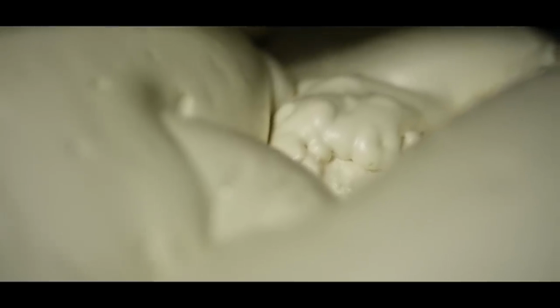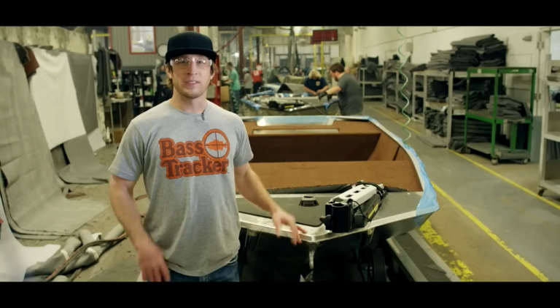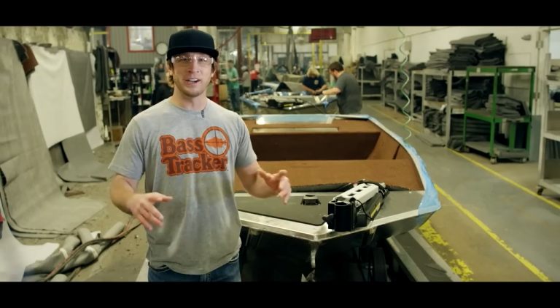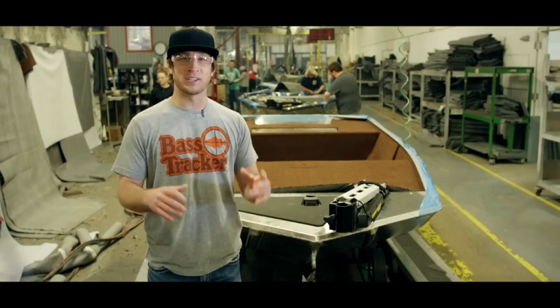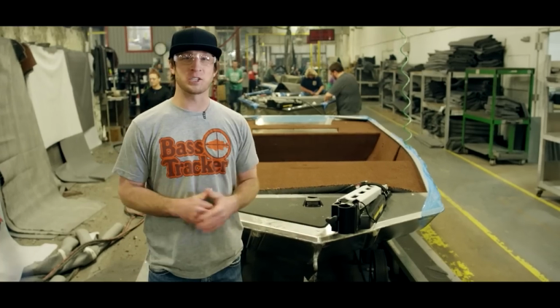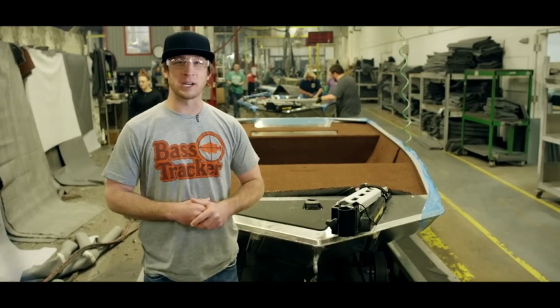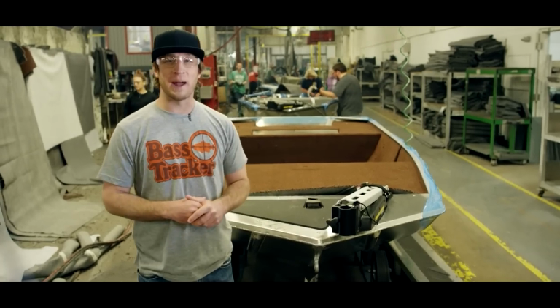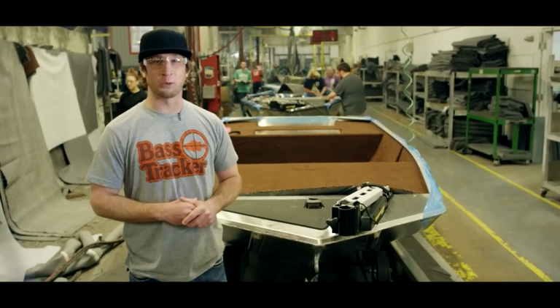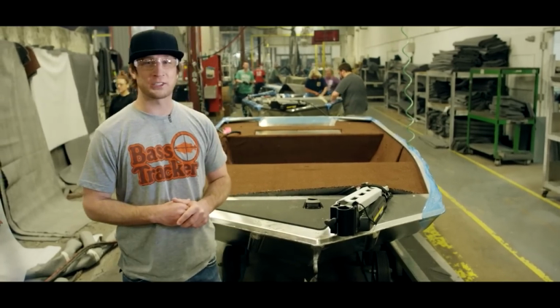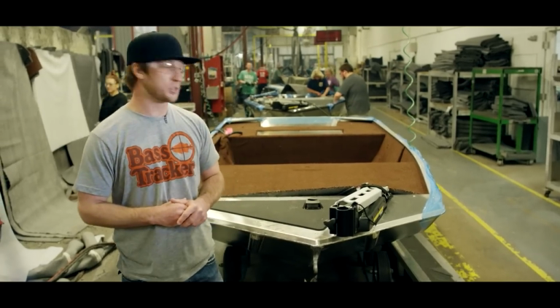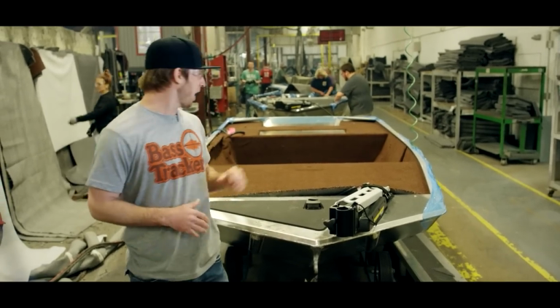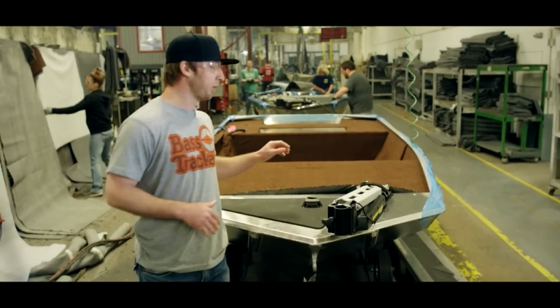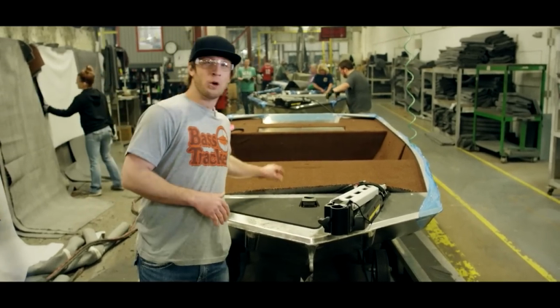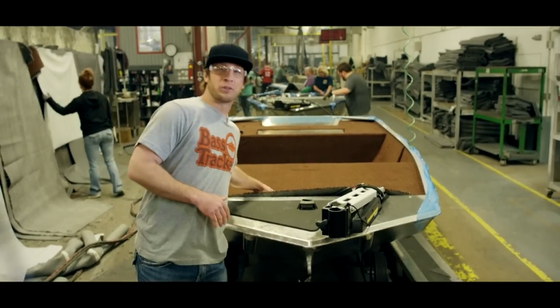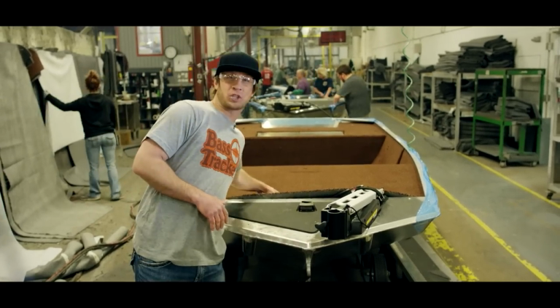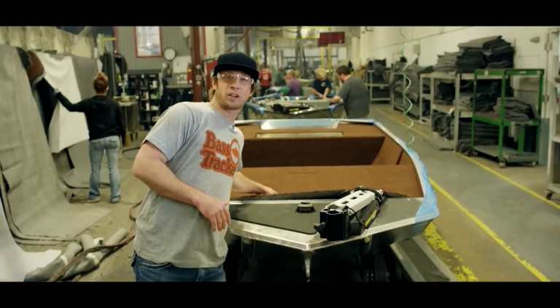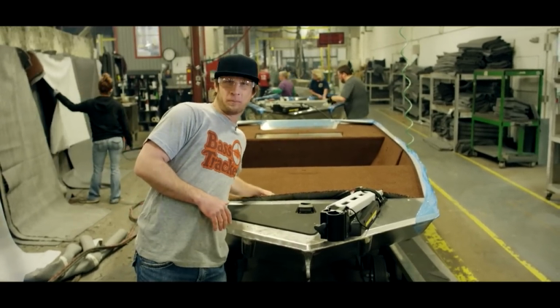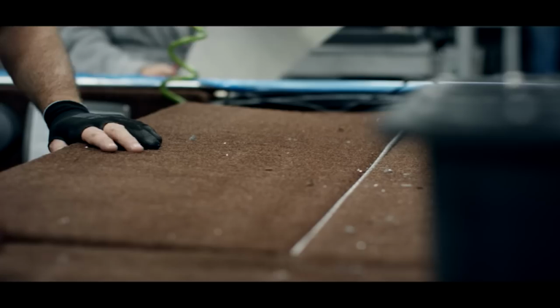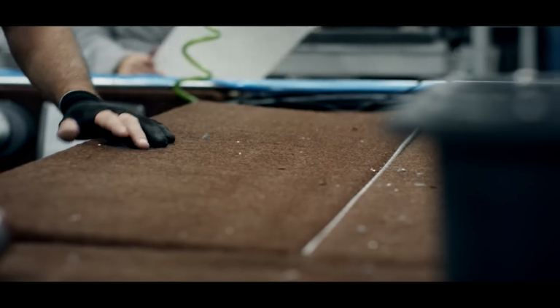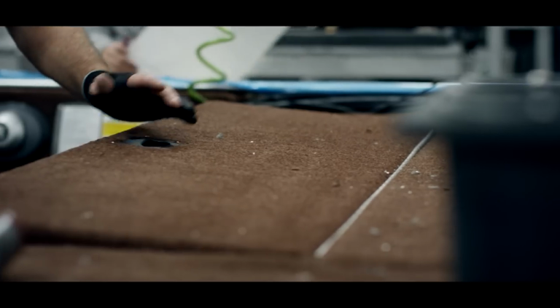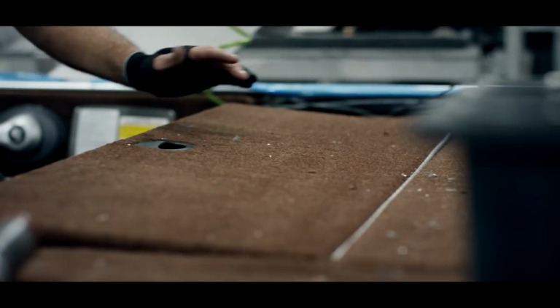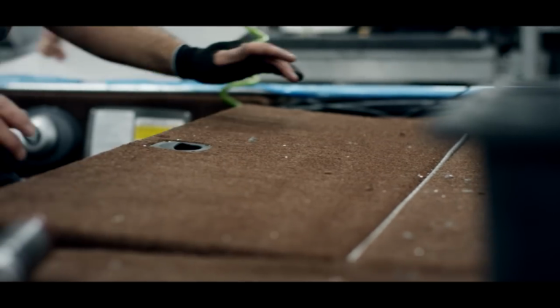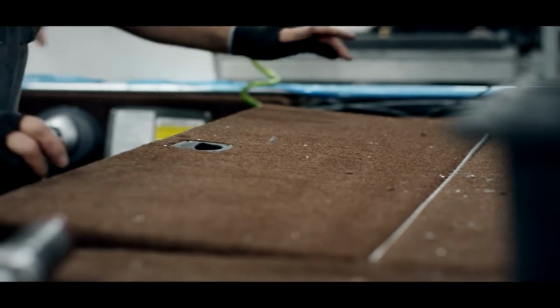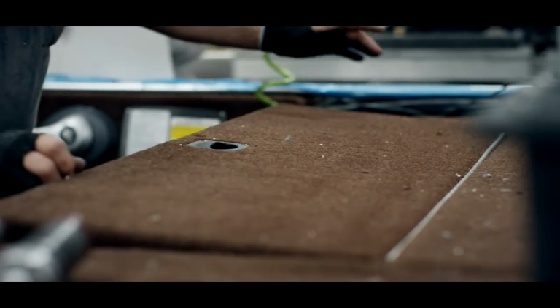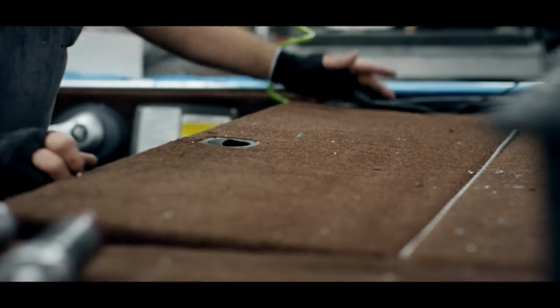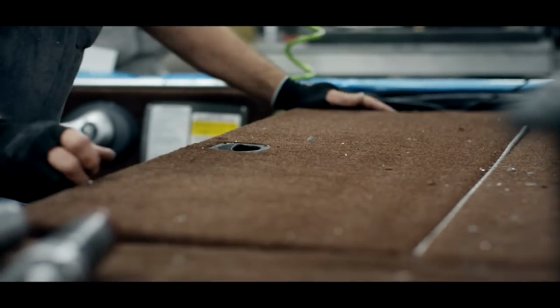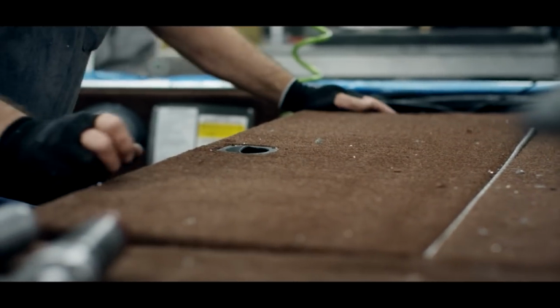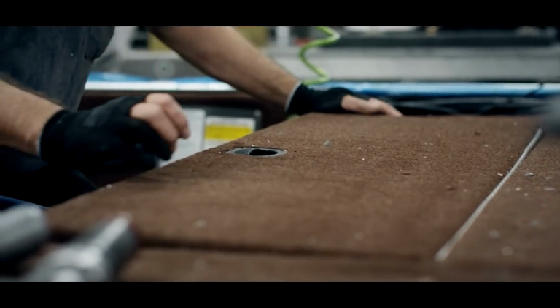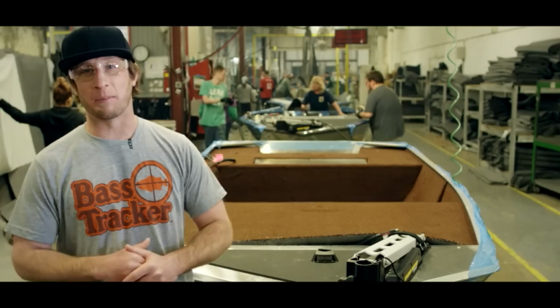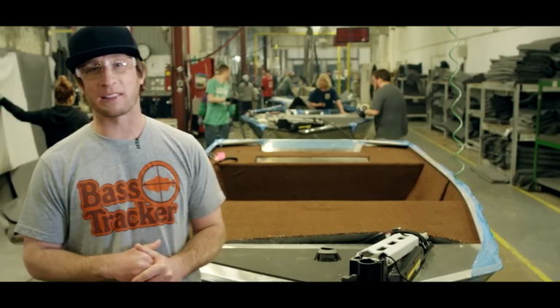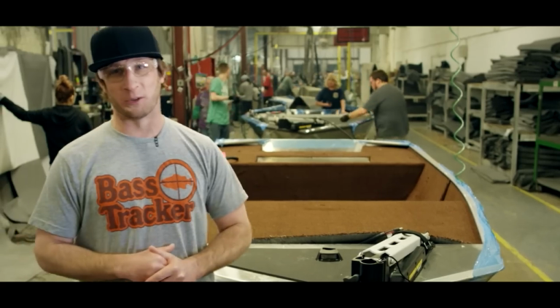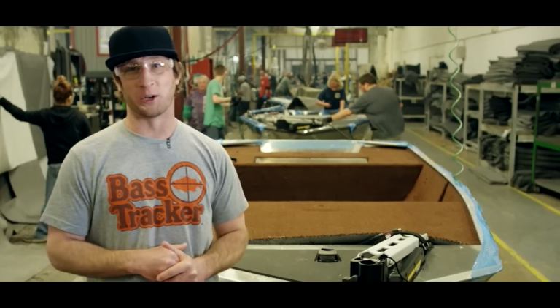The heritage is bringing back the retro style with the chocolate brown high-quality carpet. I love it — bringing it back to the old school.